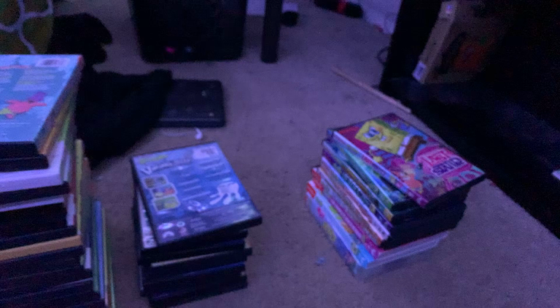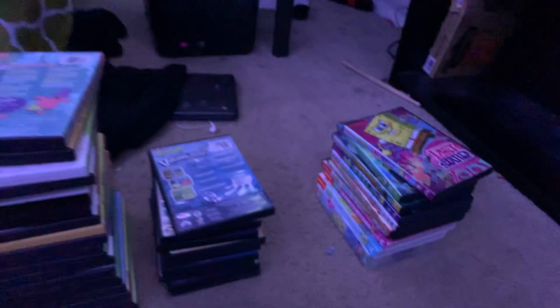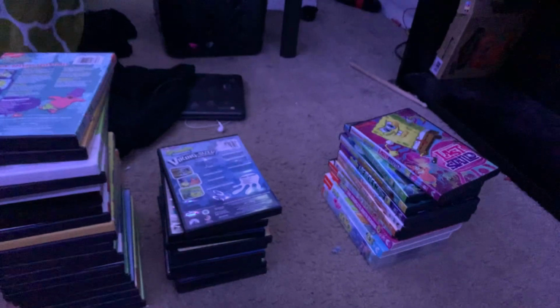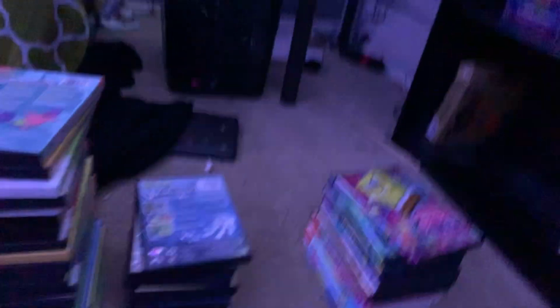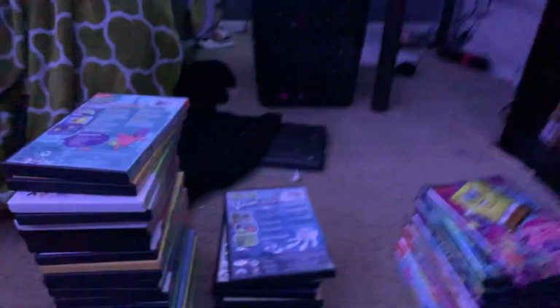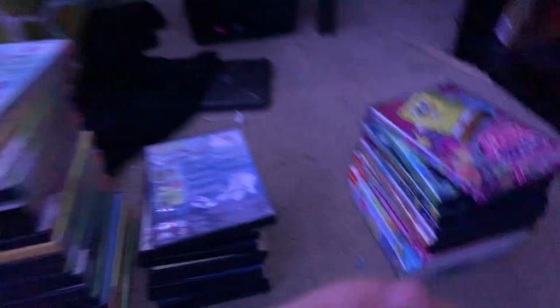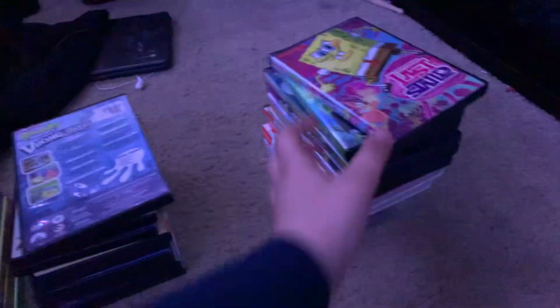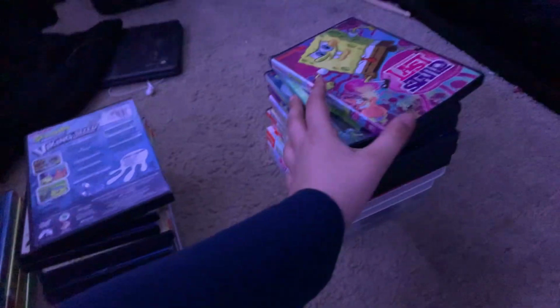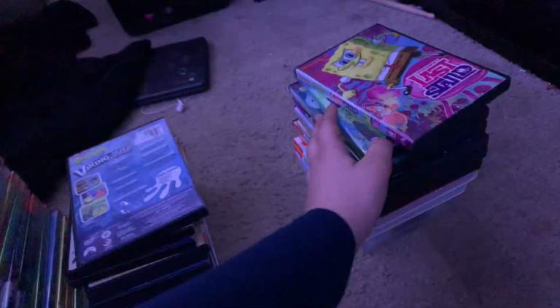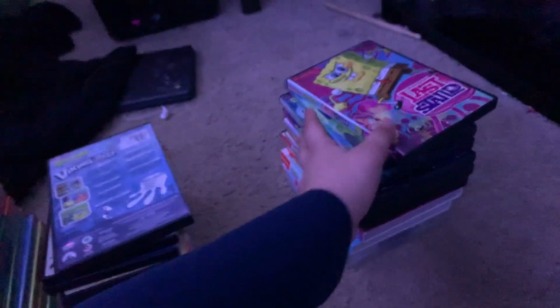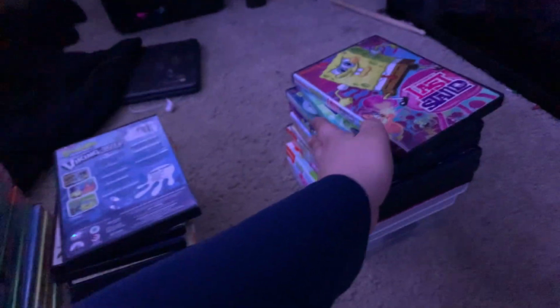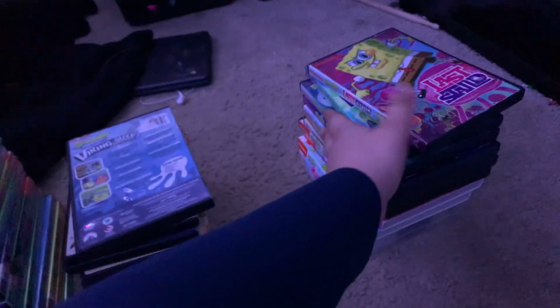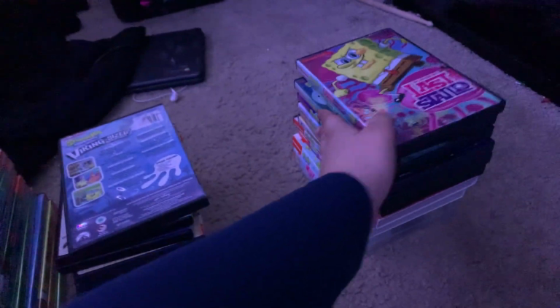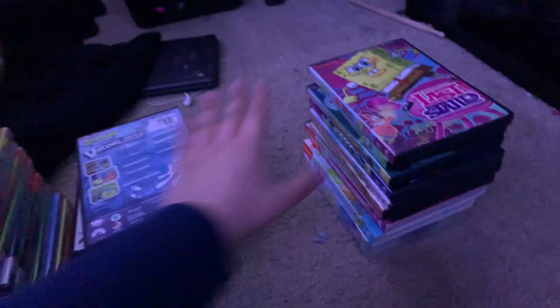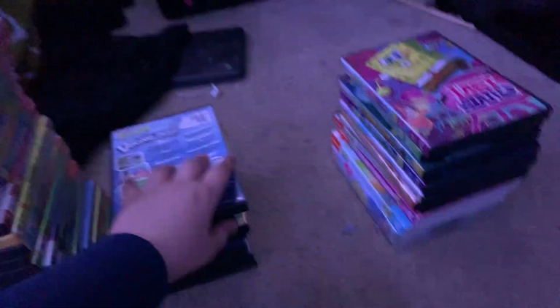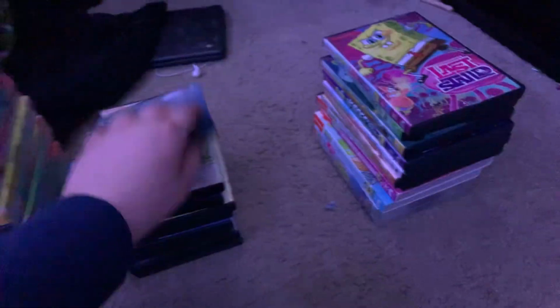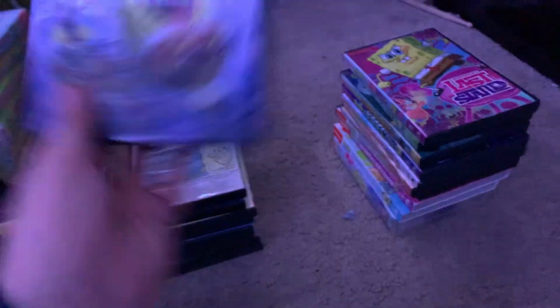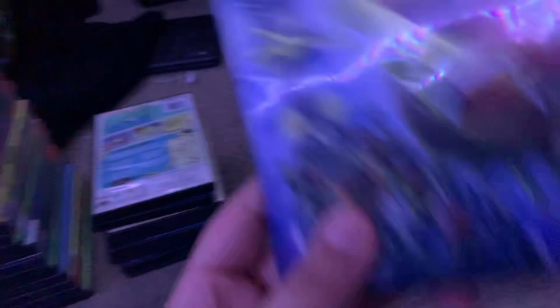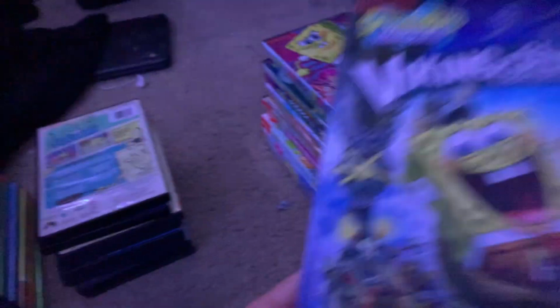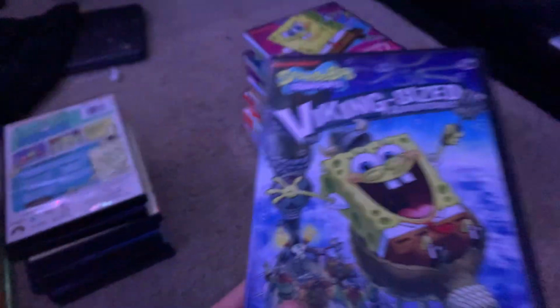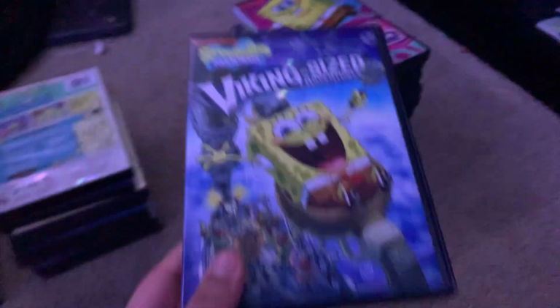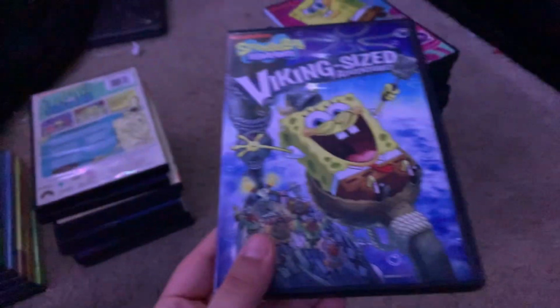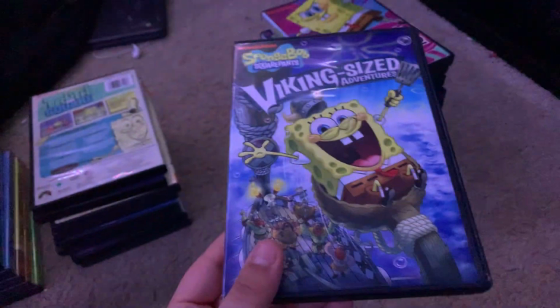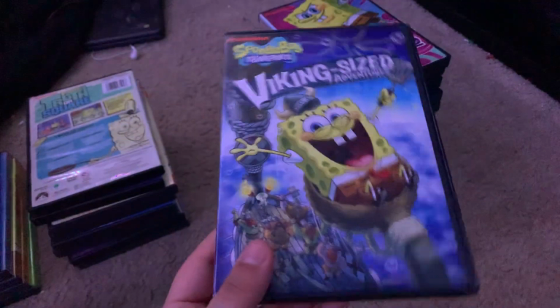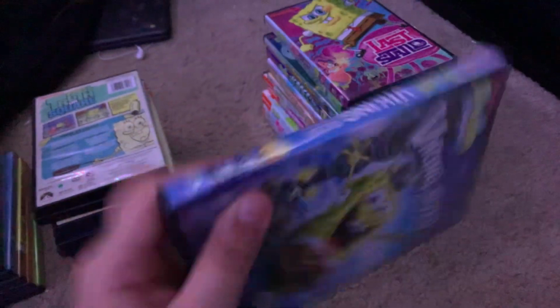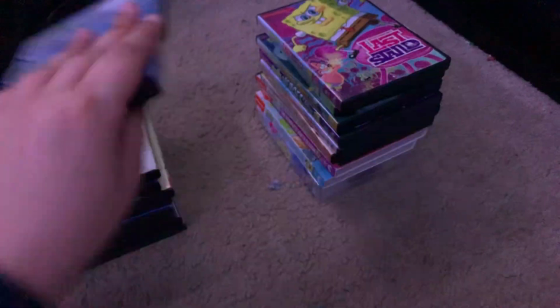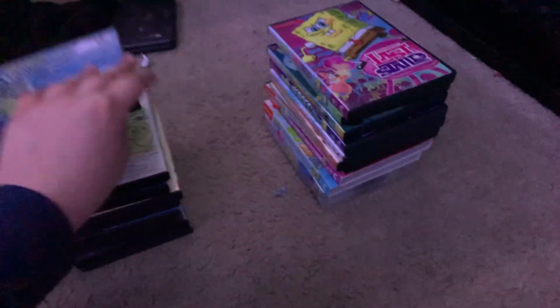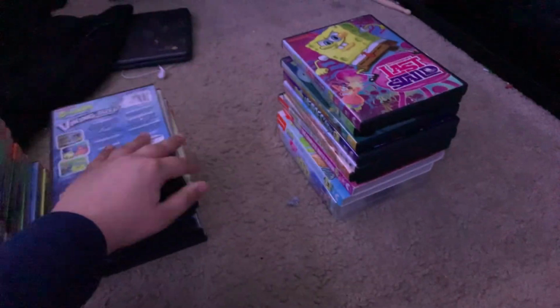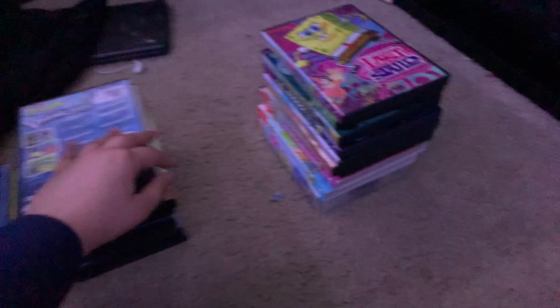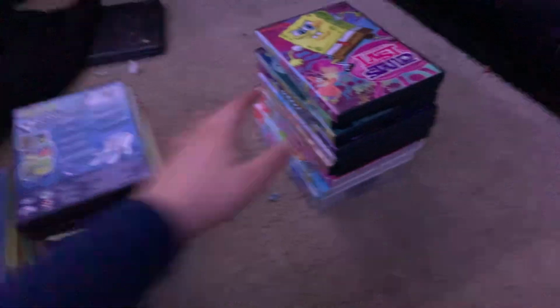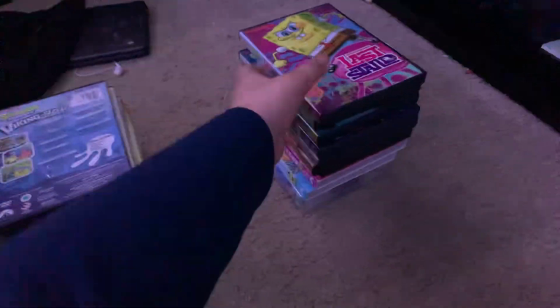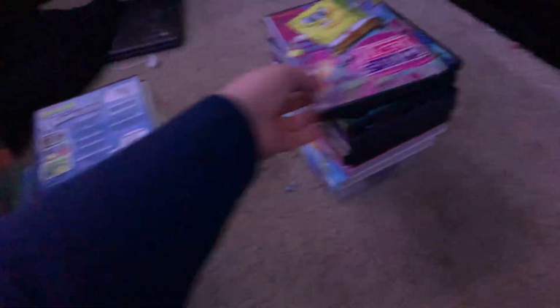All right, we're now at part two of my DVD collection of SpongeBob. We also definitely showed you Viking Size Avengers, and now we're going to pick up from there.